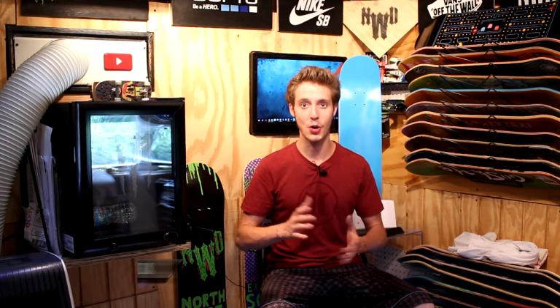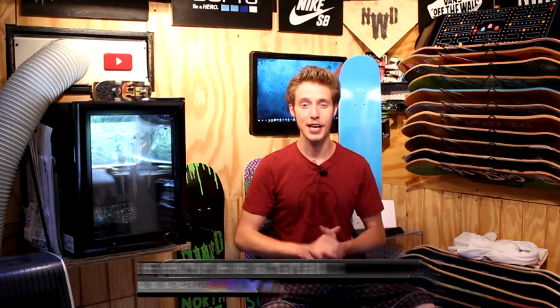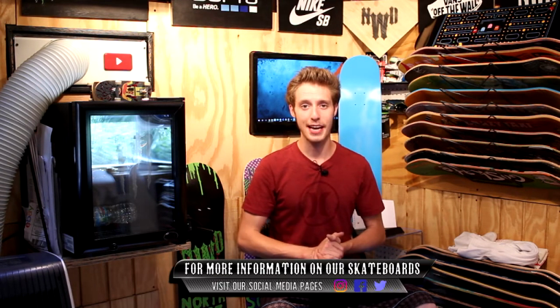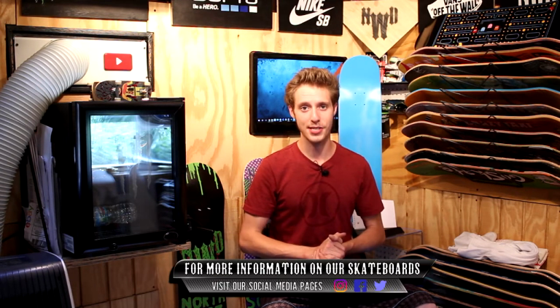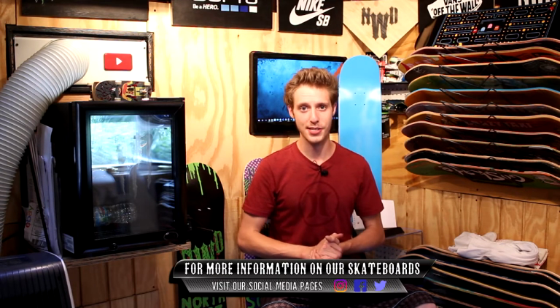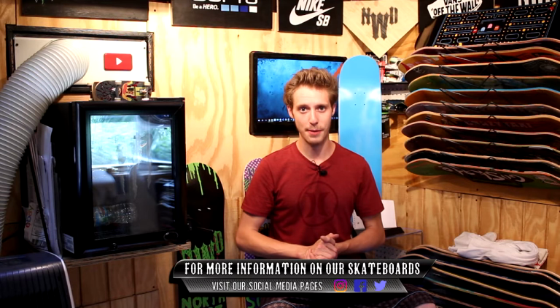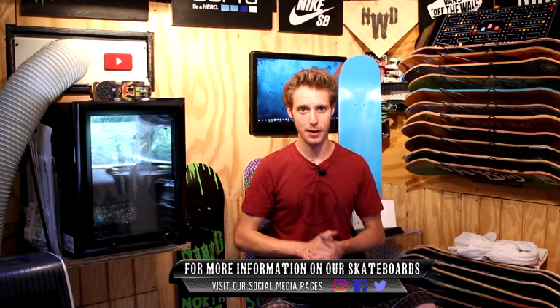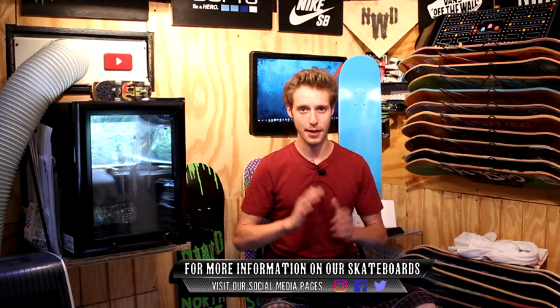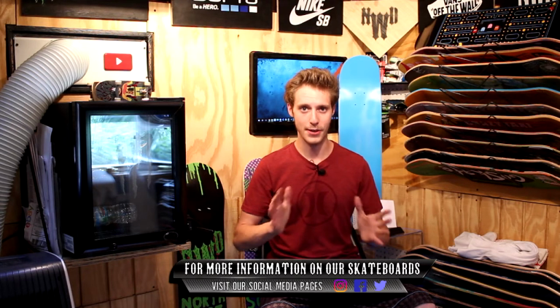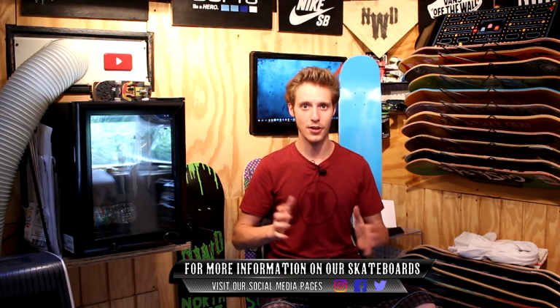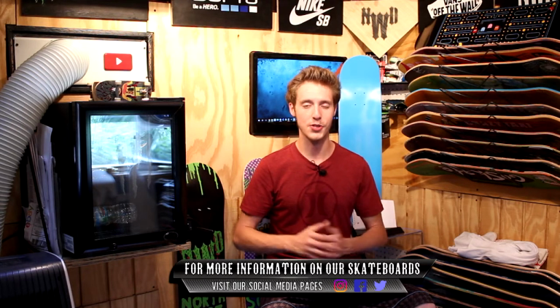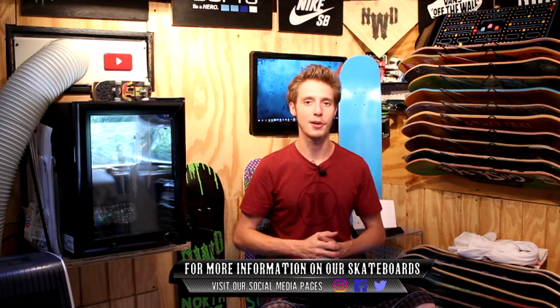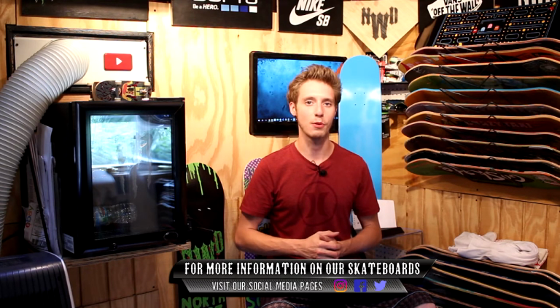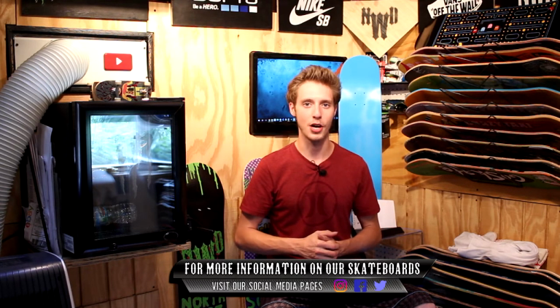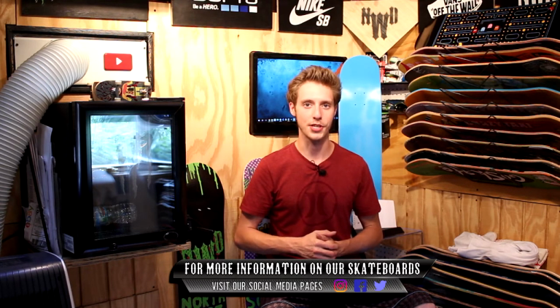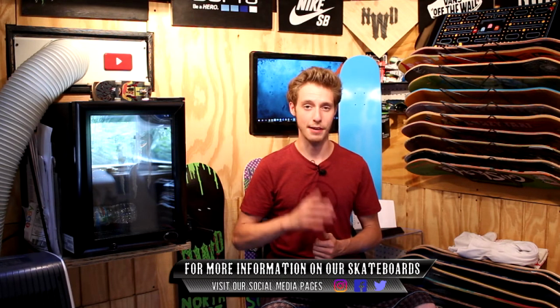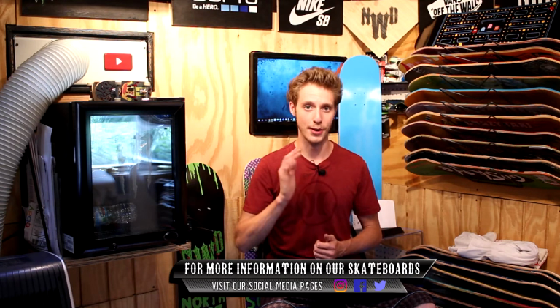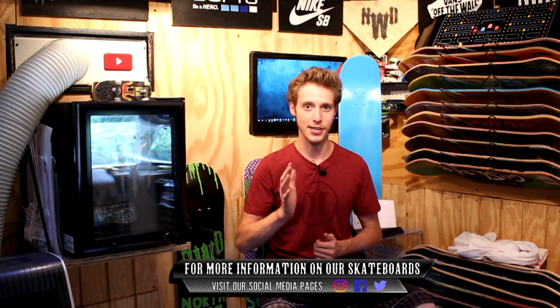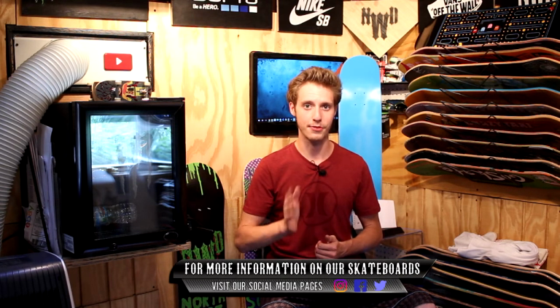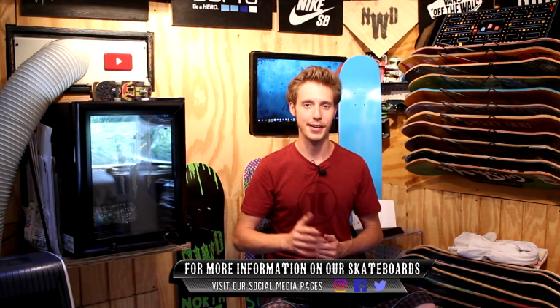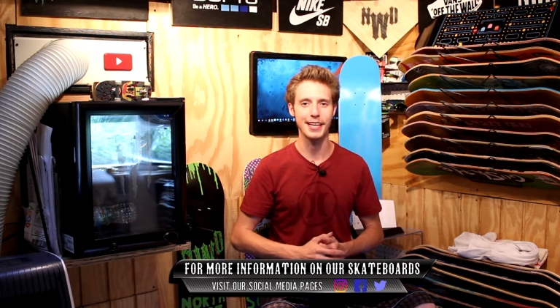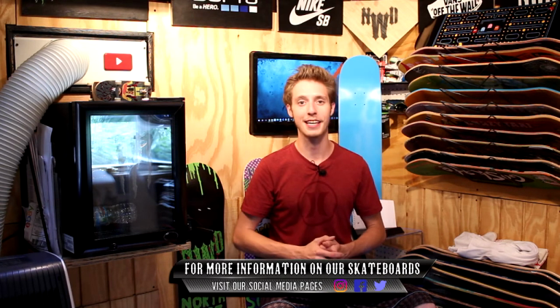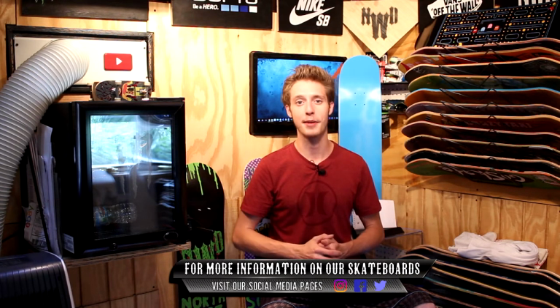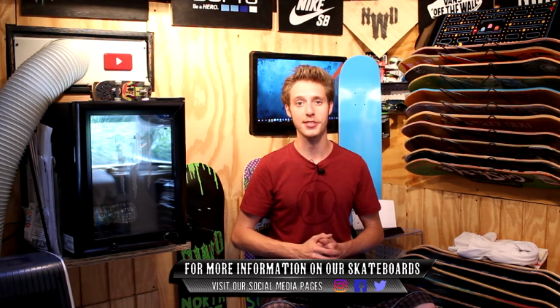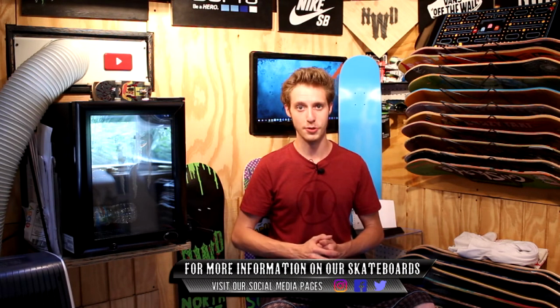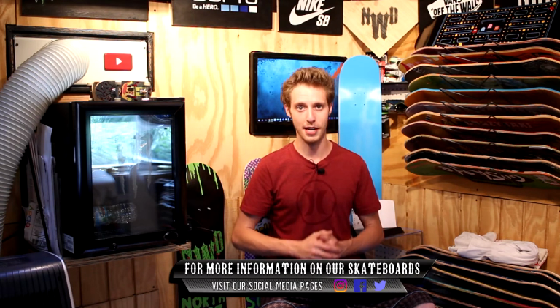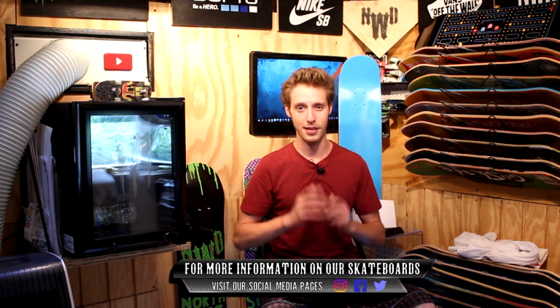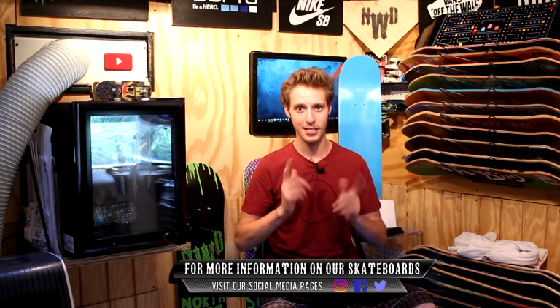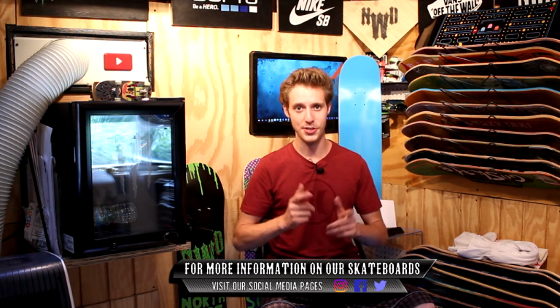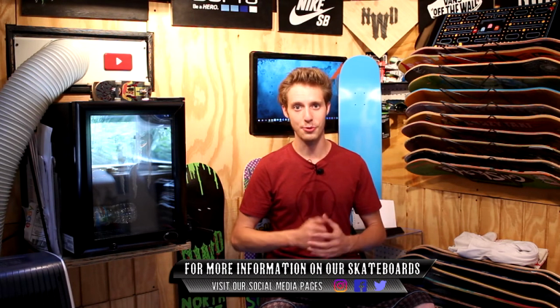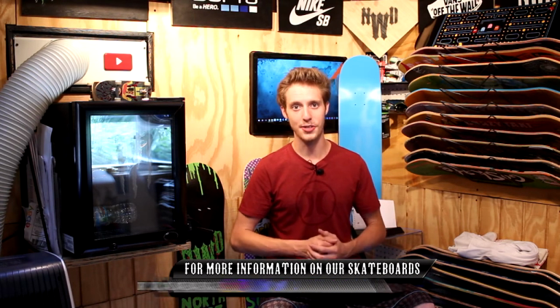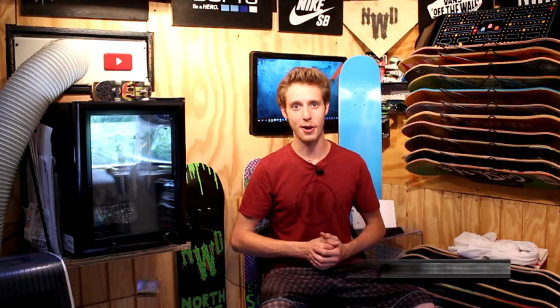Anyways guys, to wrap it up — thank you all so much for watching. Have a great, awesome Friday night. Like, comment, and subscribe. I'll see you all tomorrow.